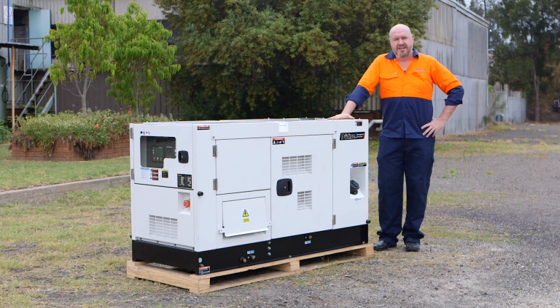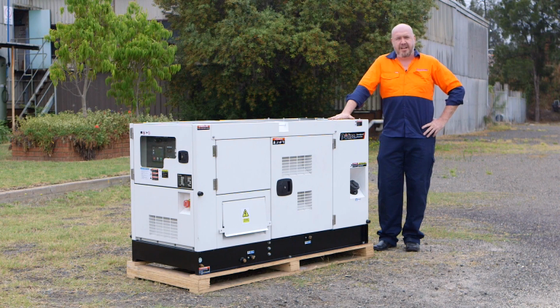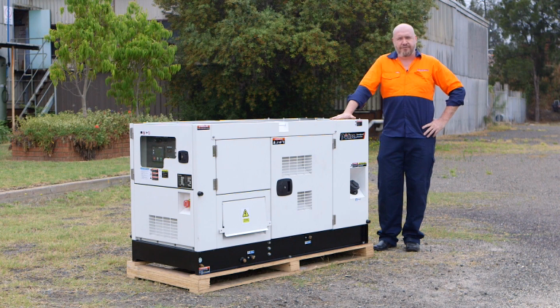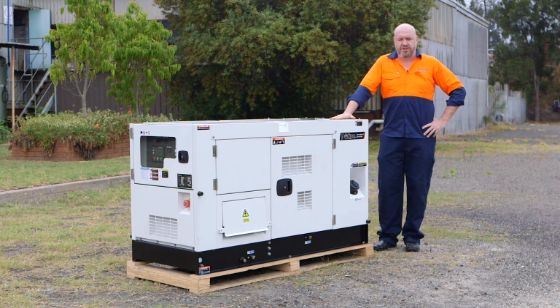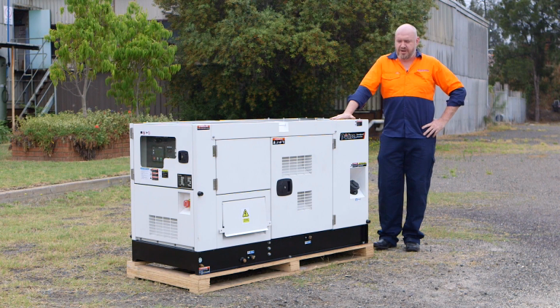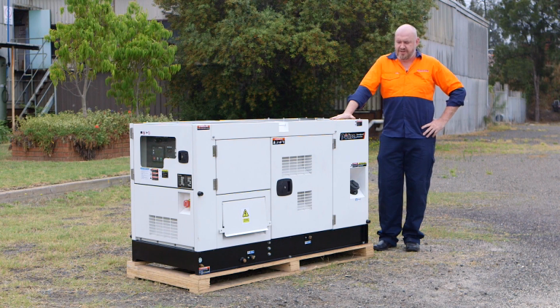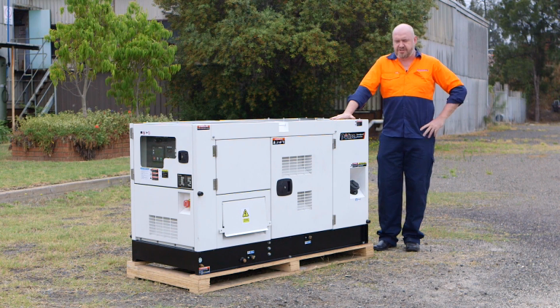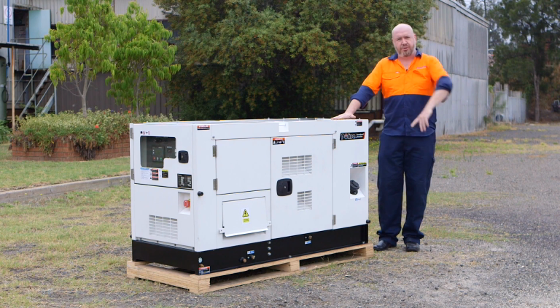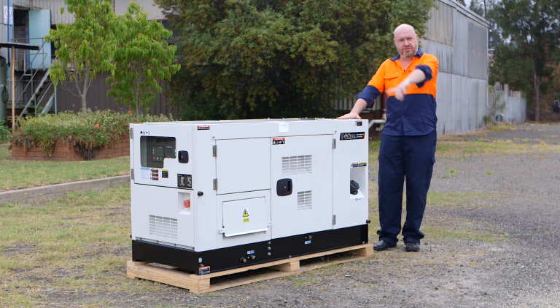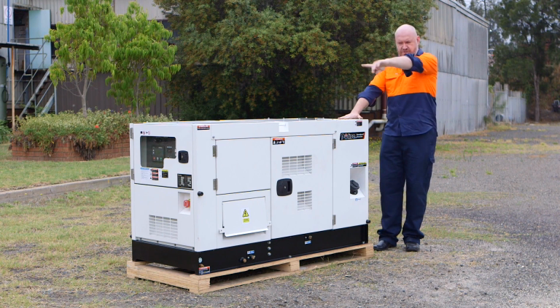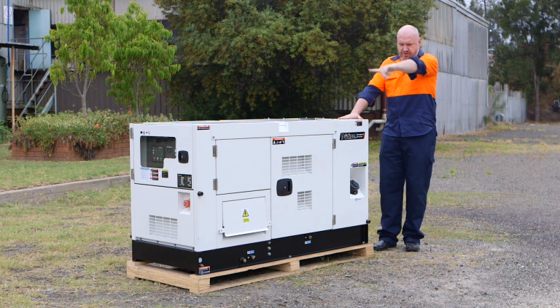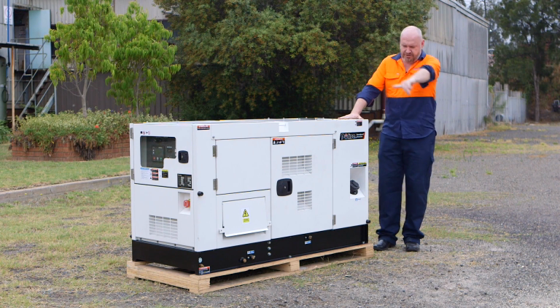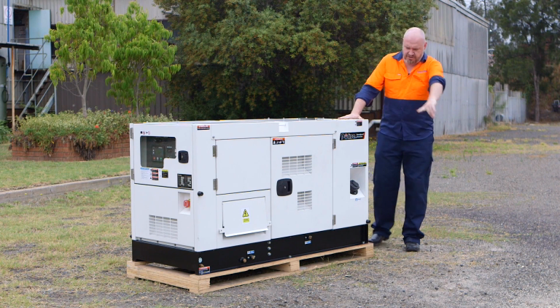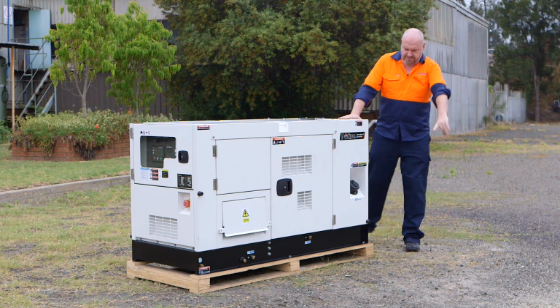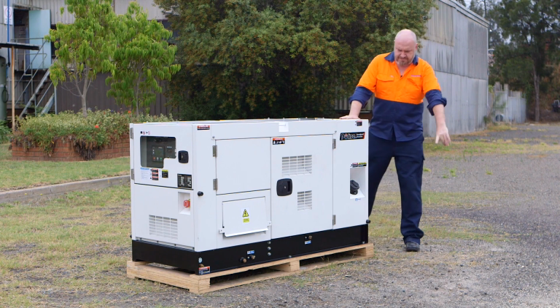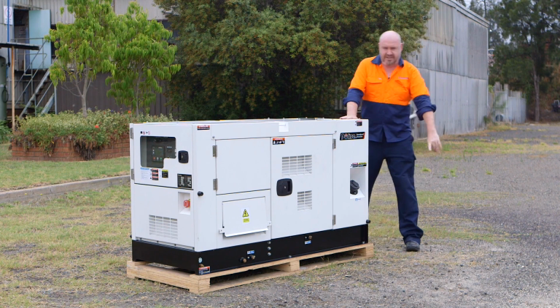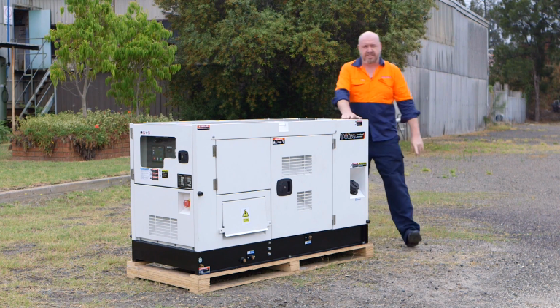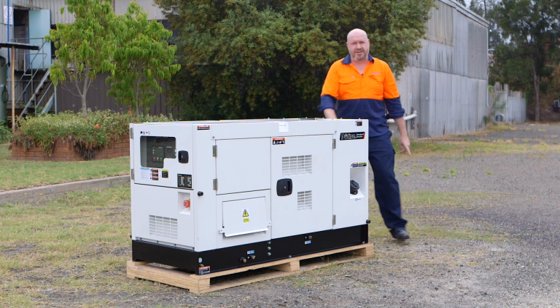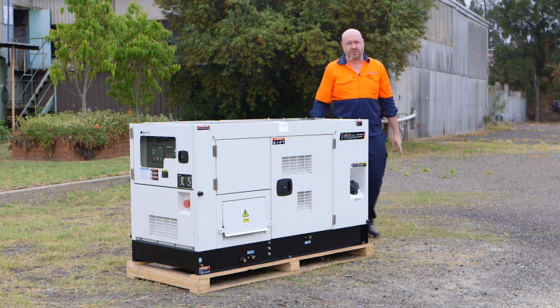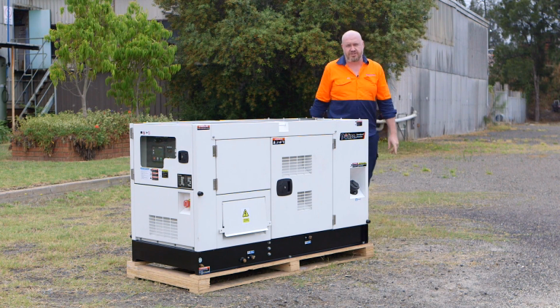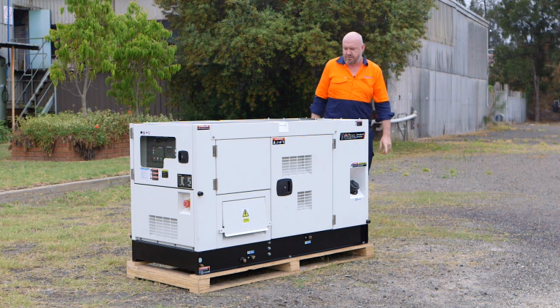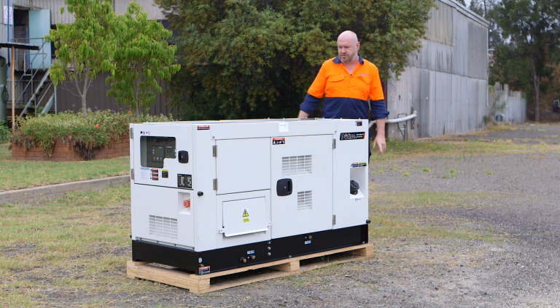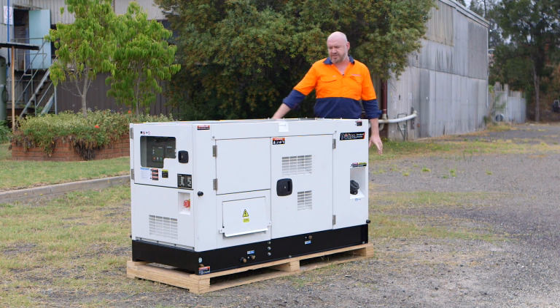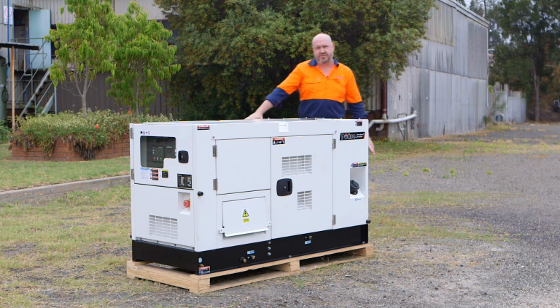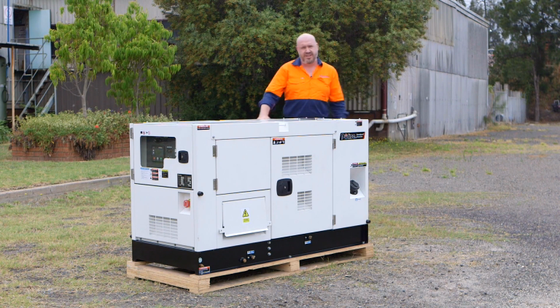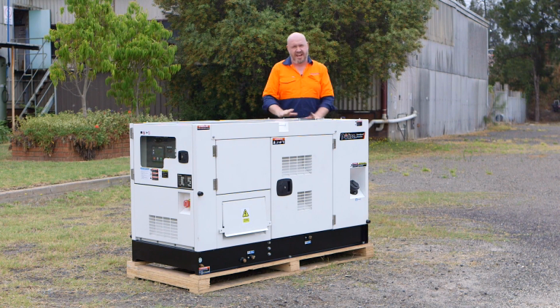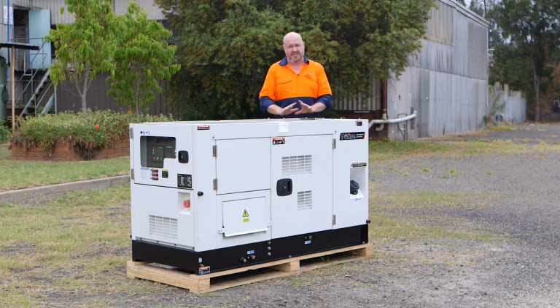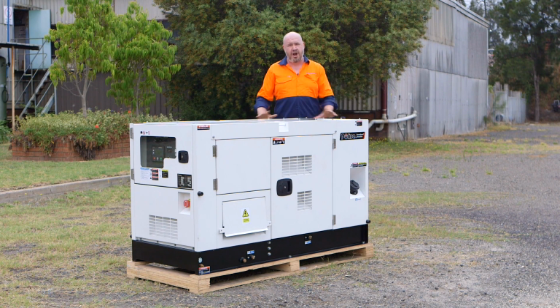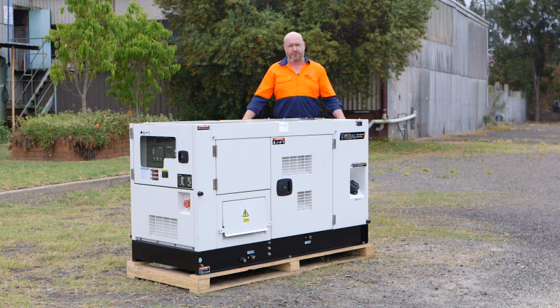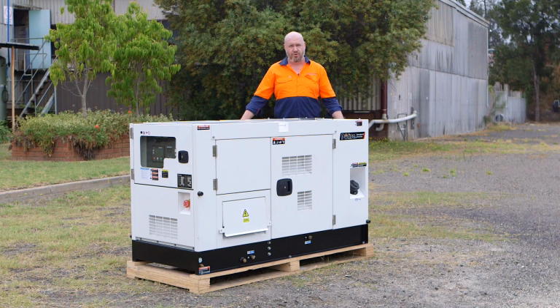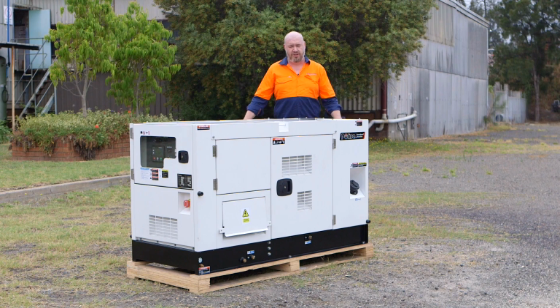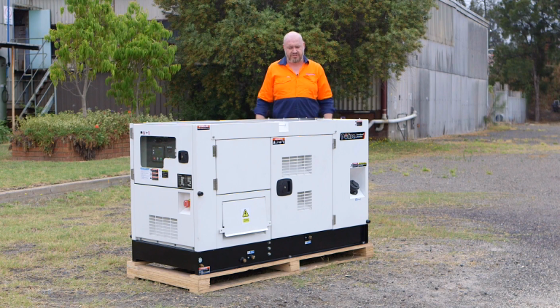Now before you do anything it's important to circle the unit to make sure there's no obstructions and there's no fuel leaks.